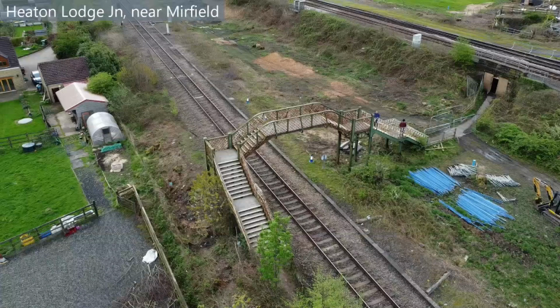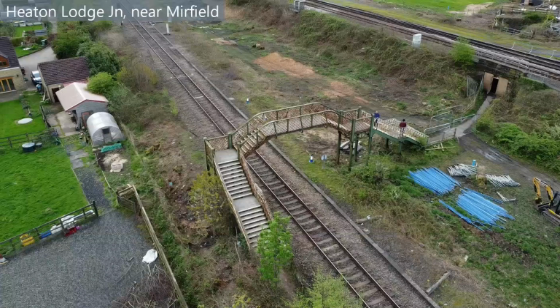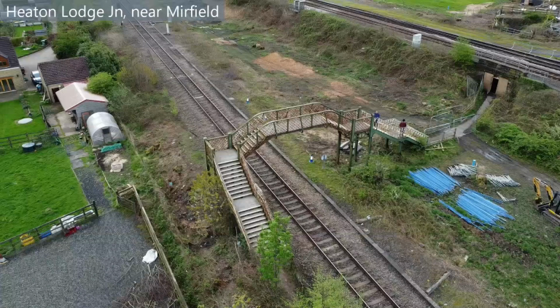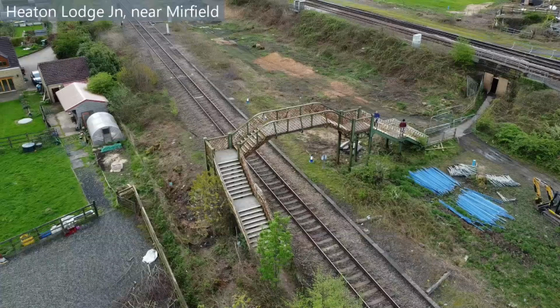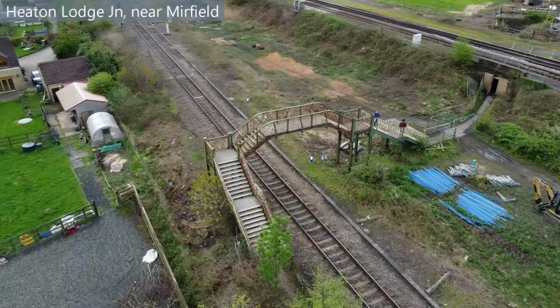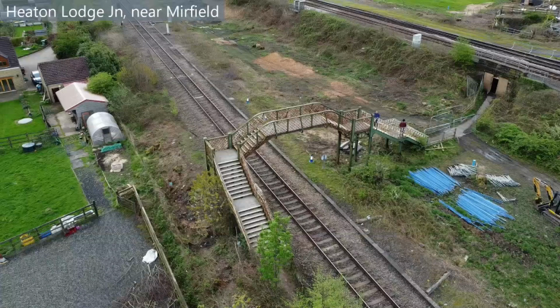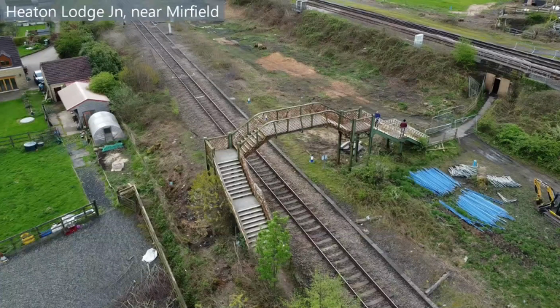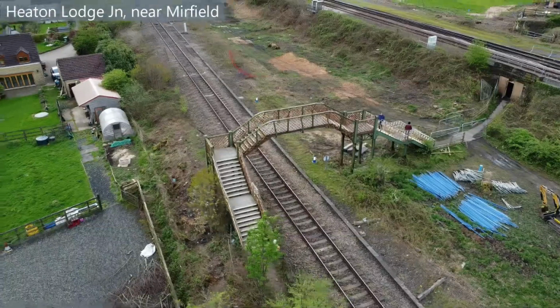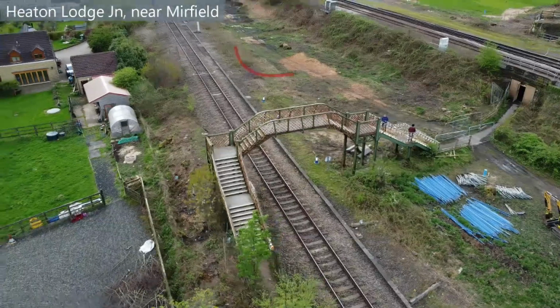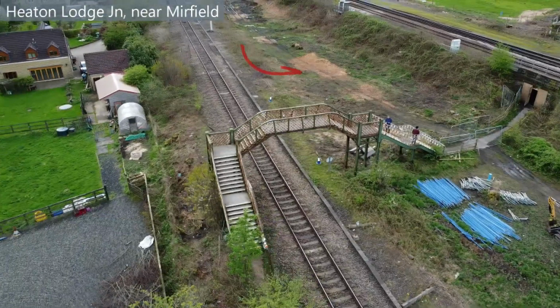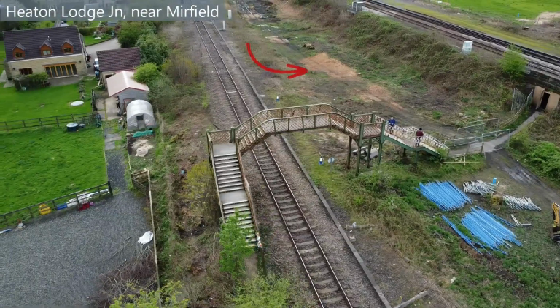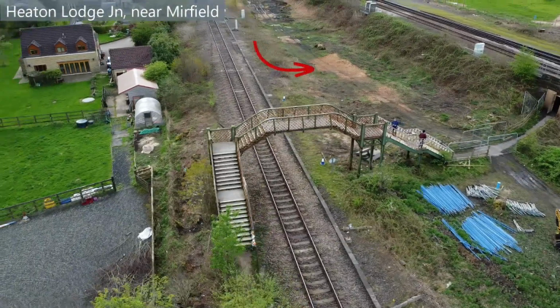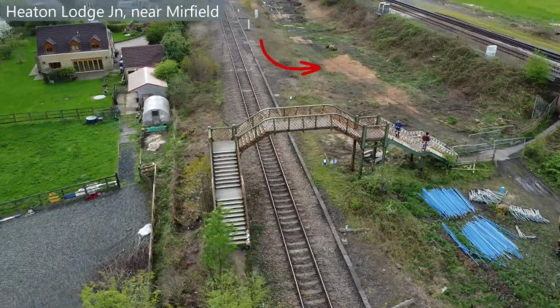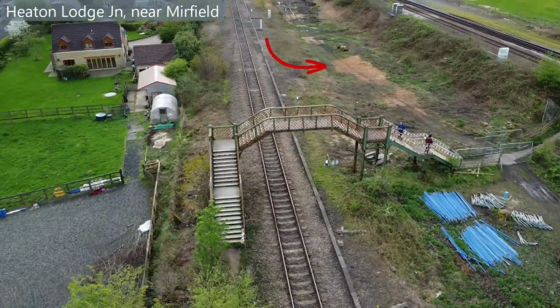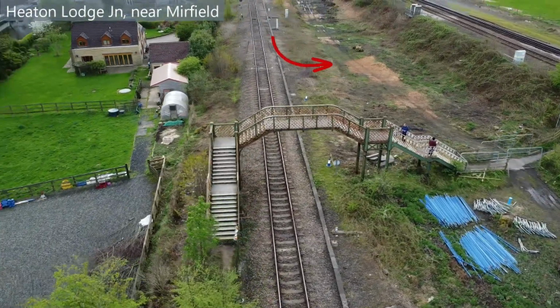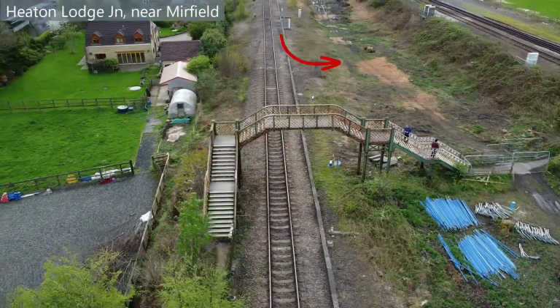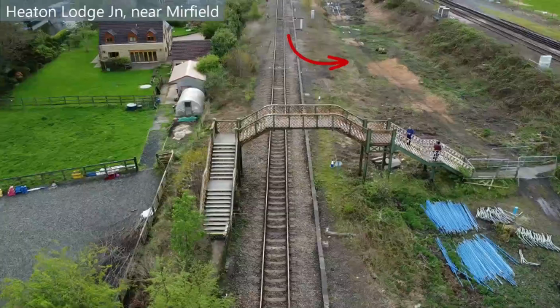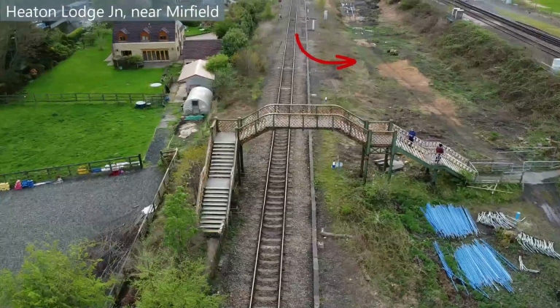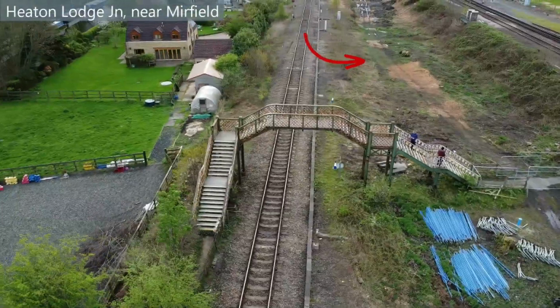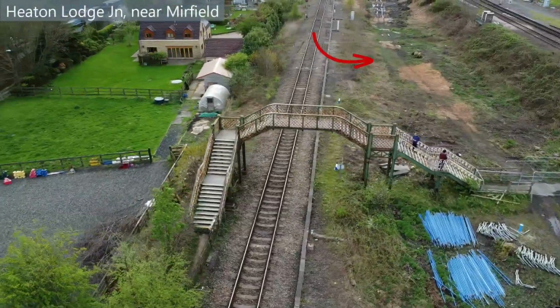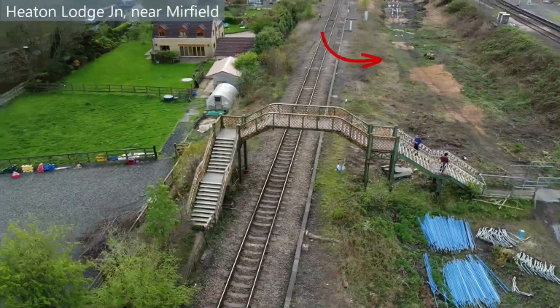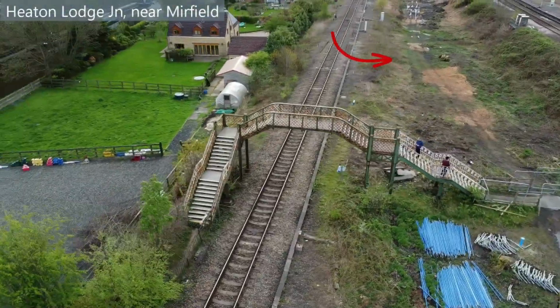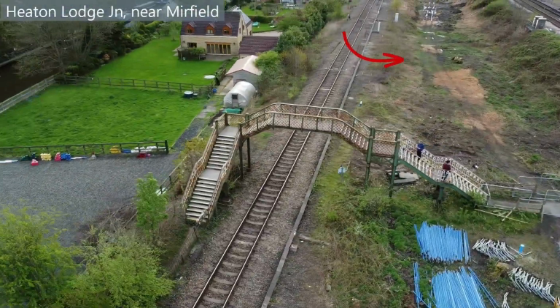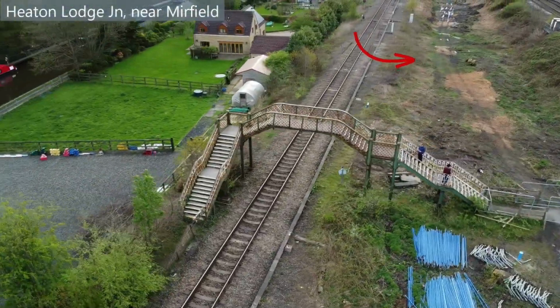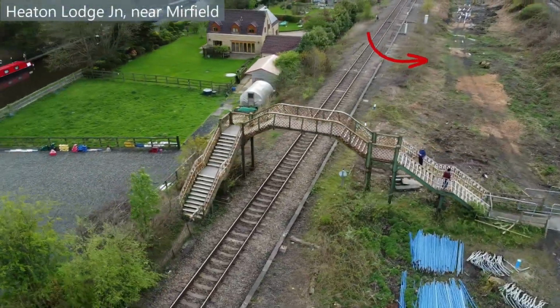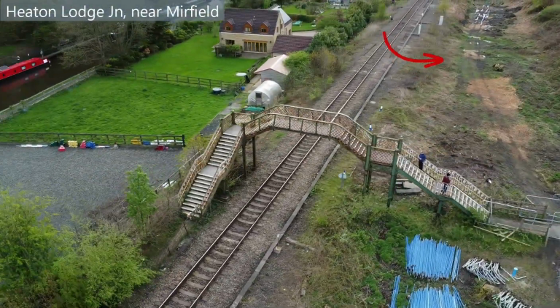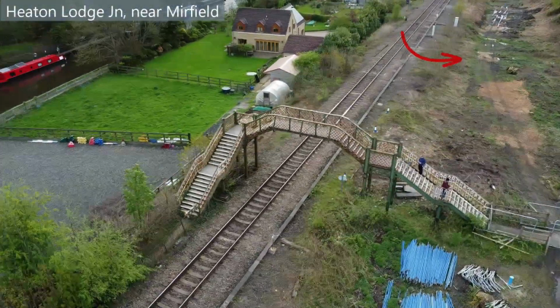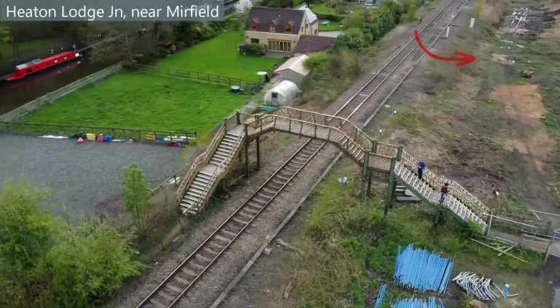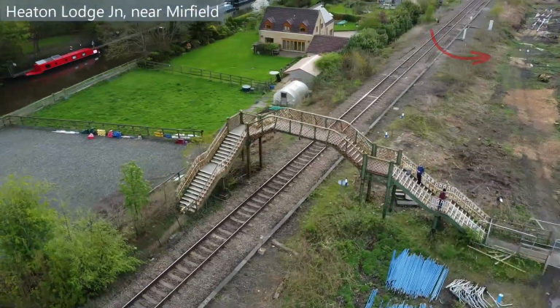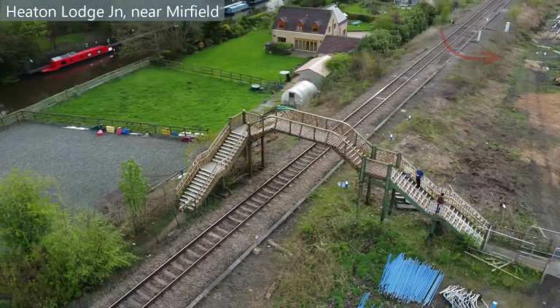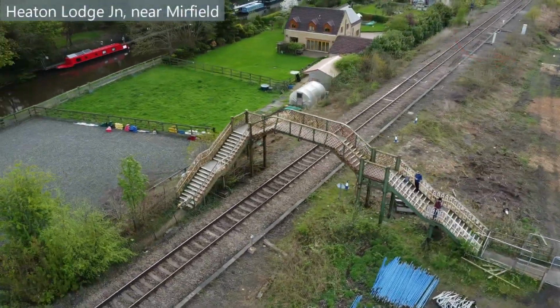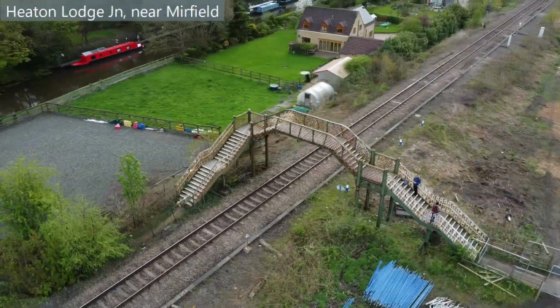There will also be a new access road and footway connecting Wood Lane with the new bridge and underpass.